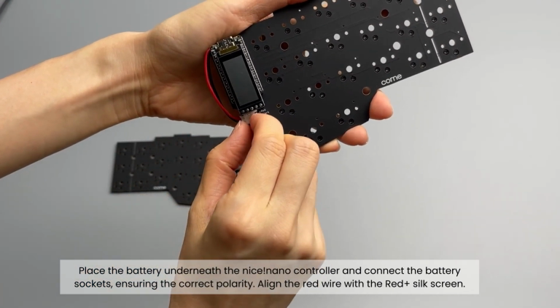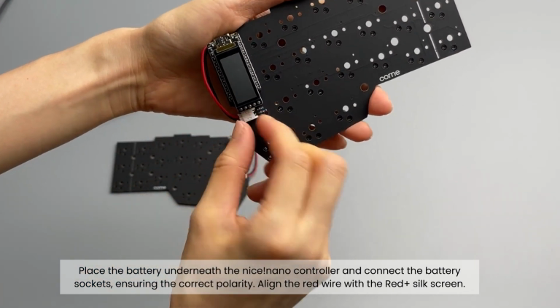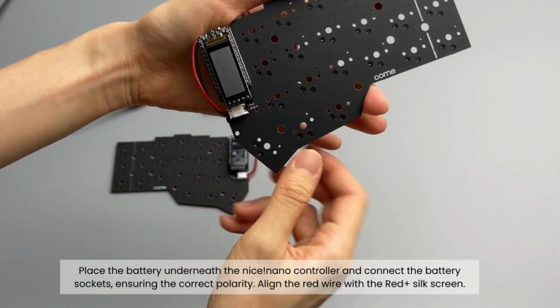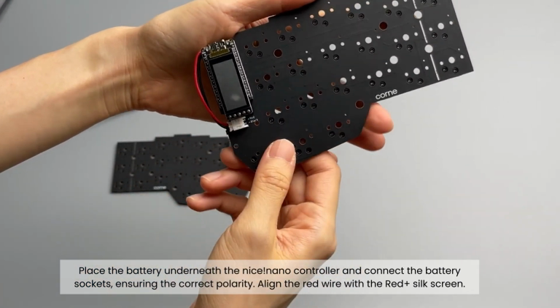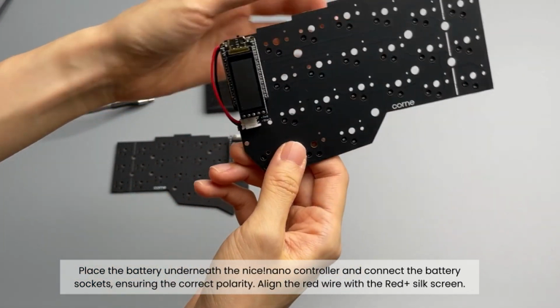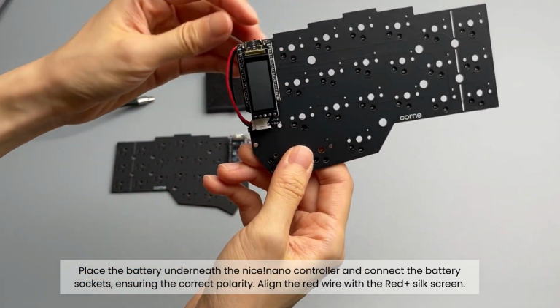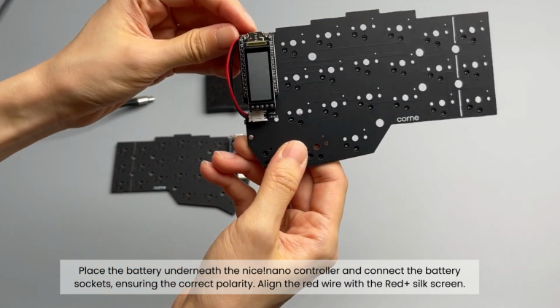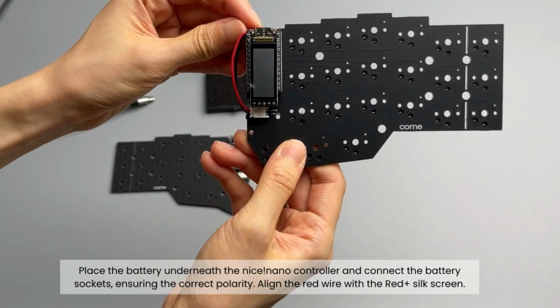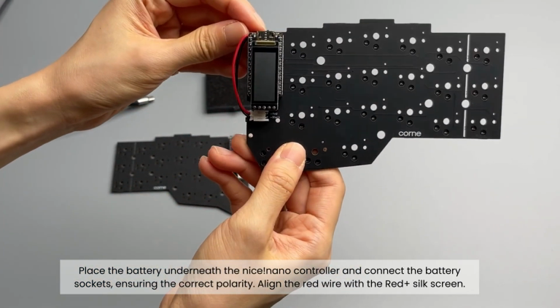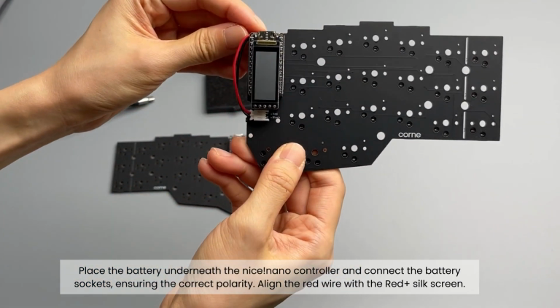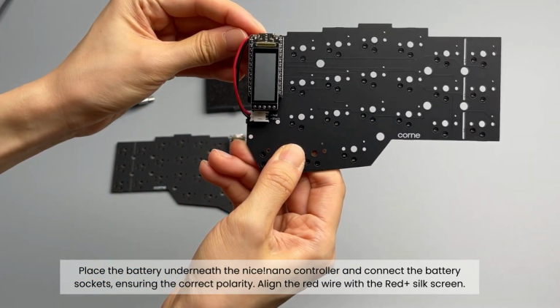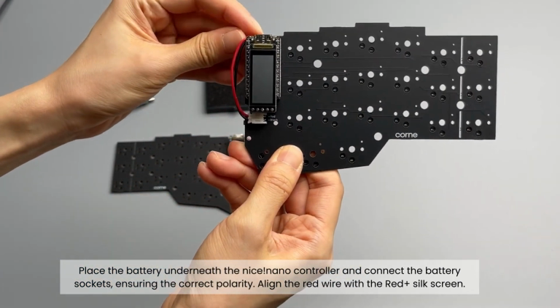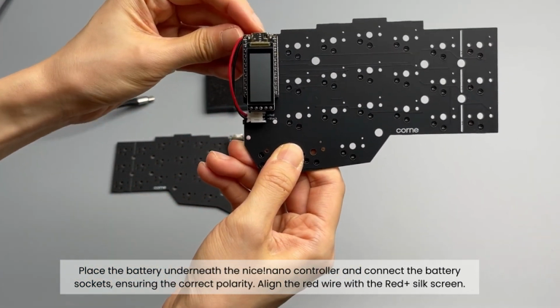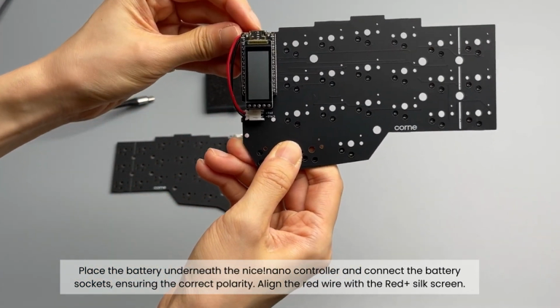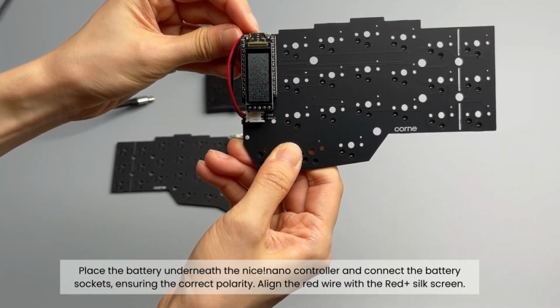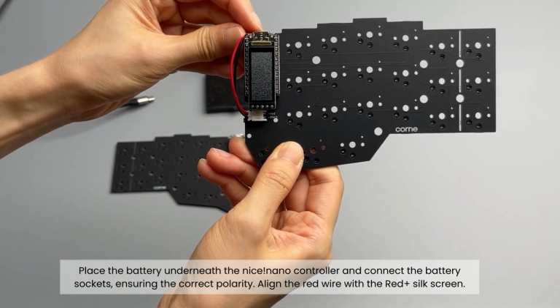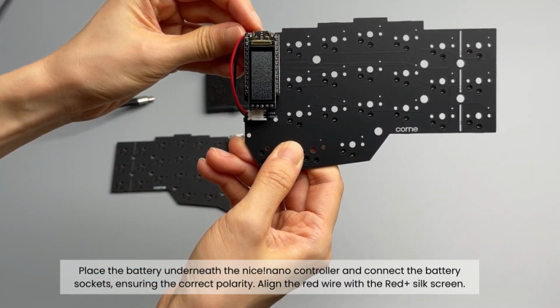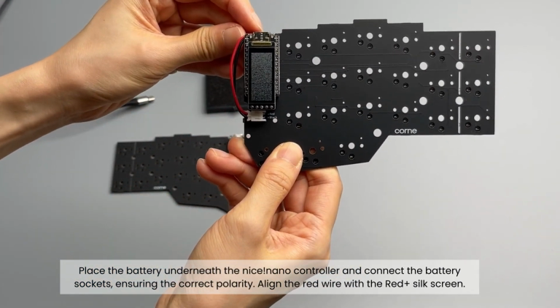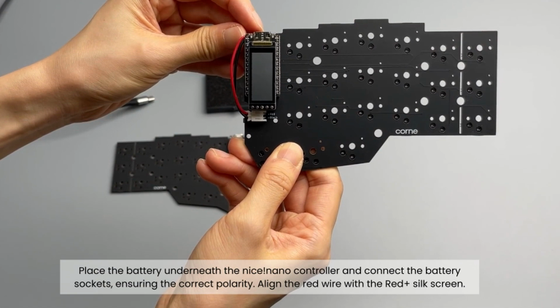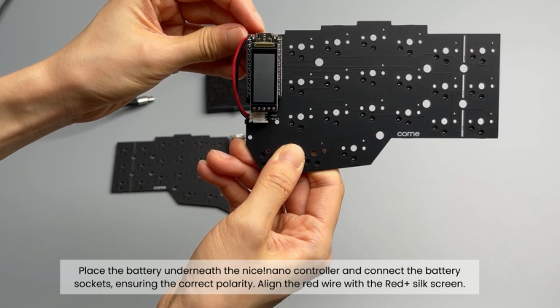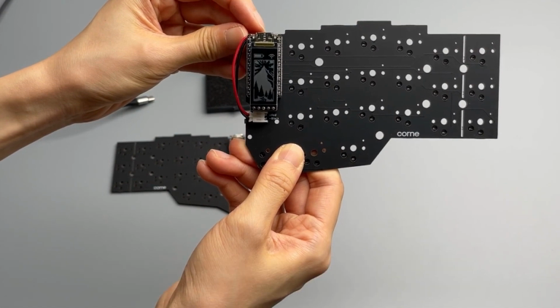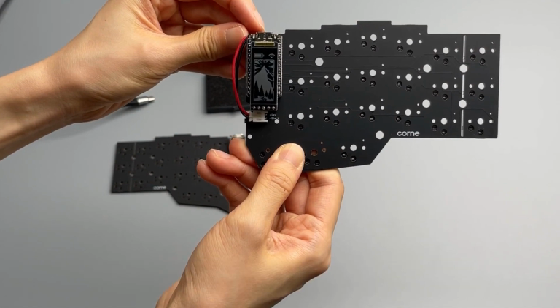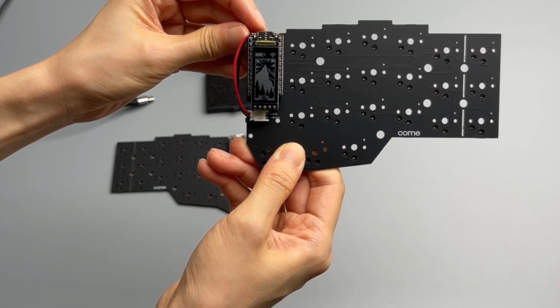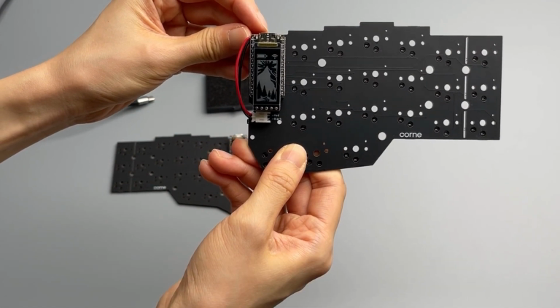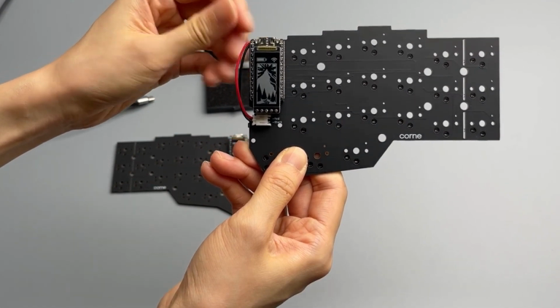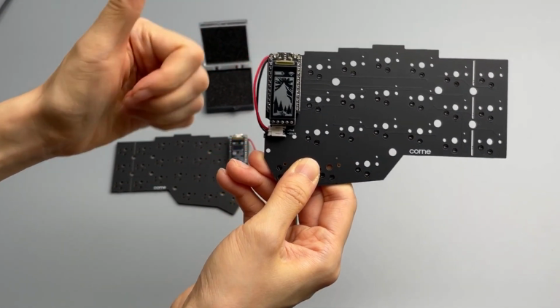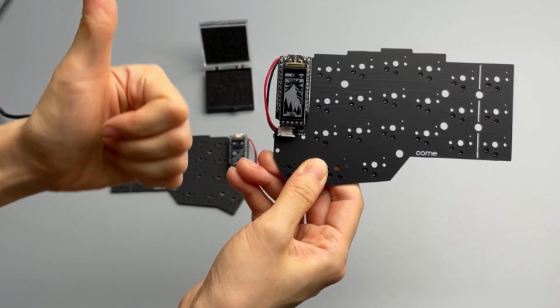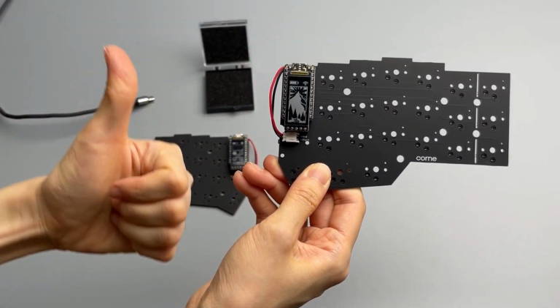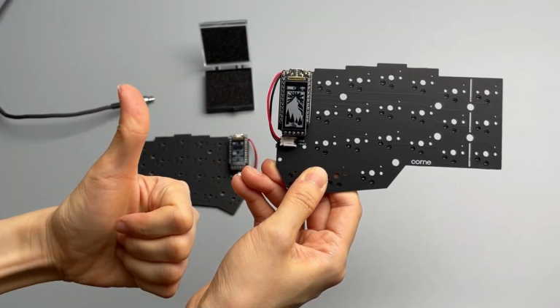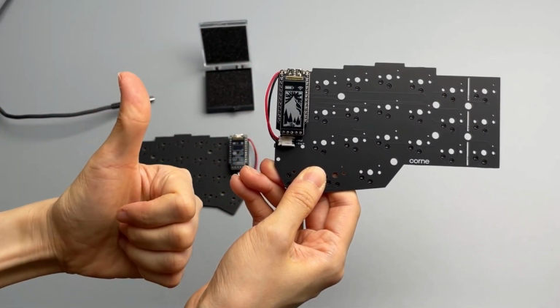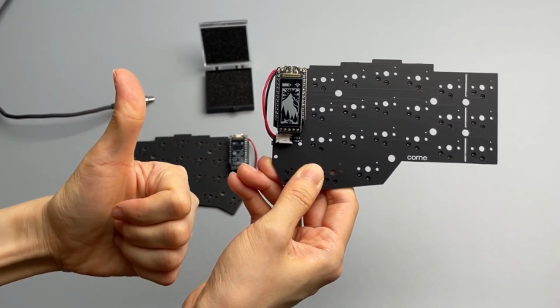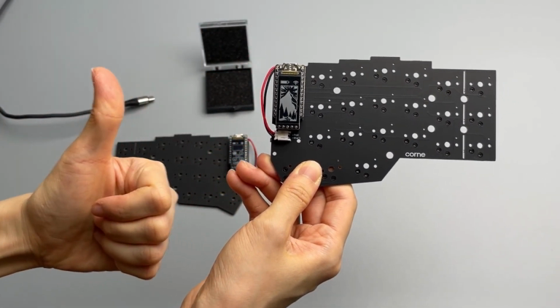Perfect! Once the battery is connected, you should be able to wirelessly connect the keyboard to your computer via Bluetooth.